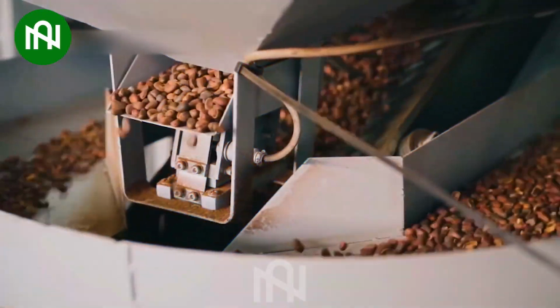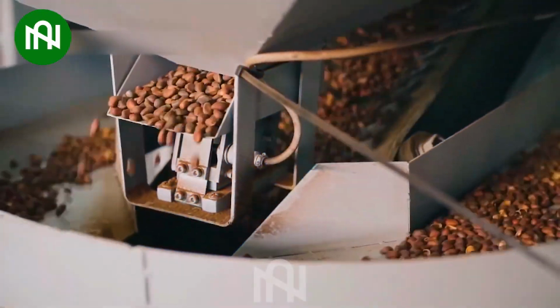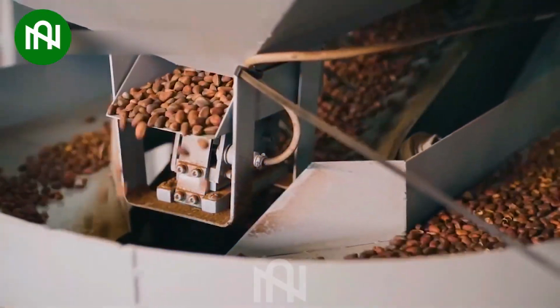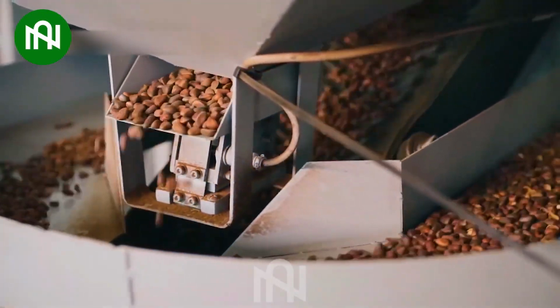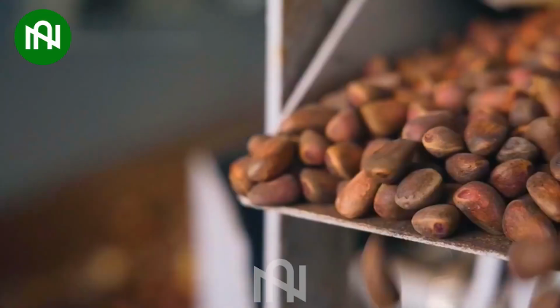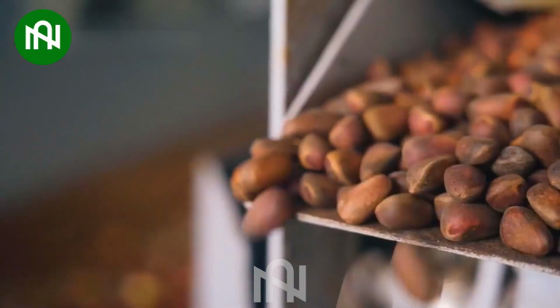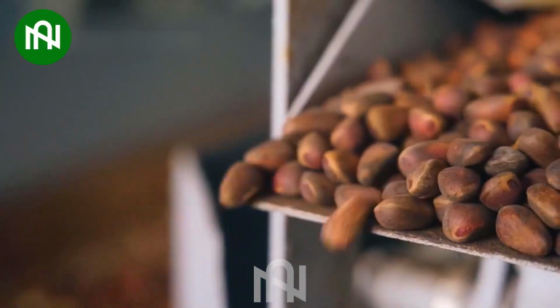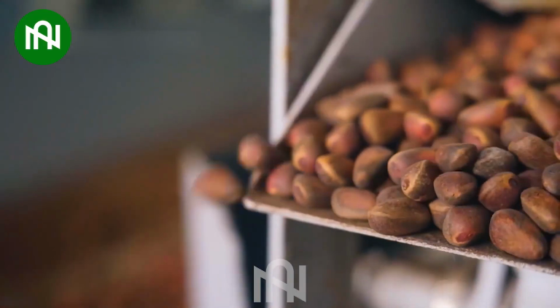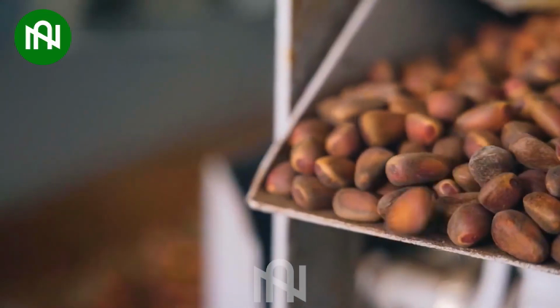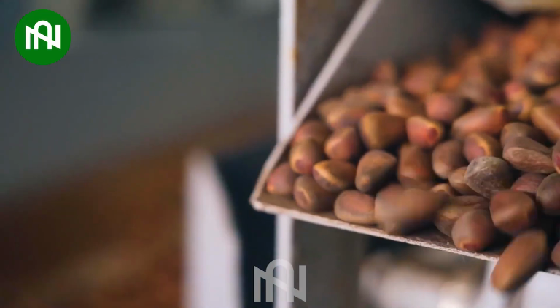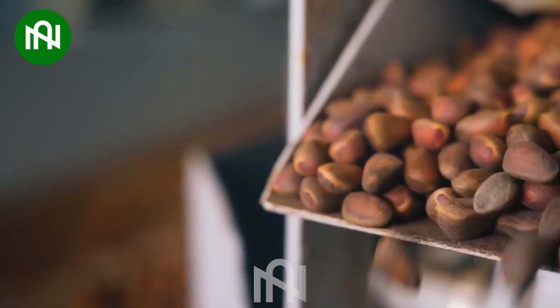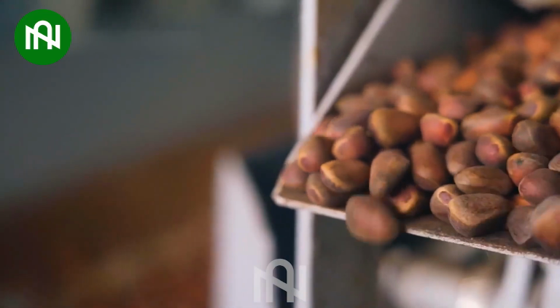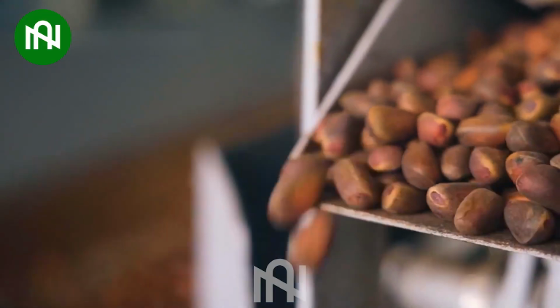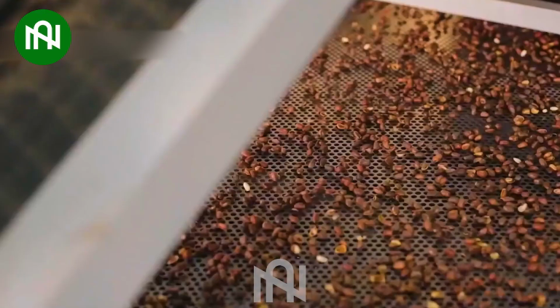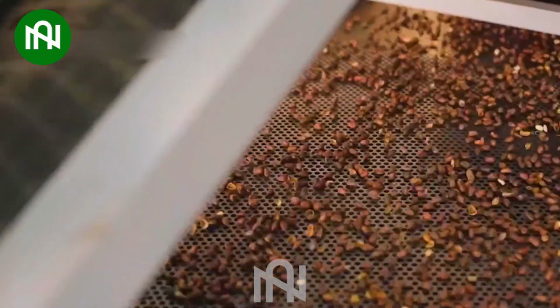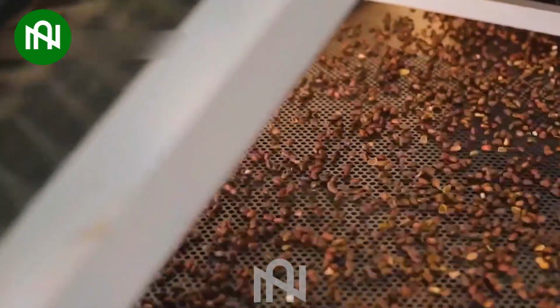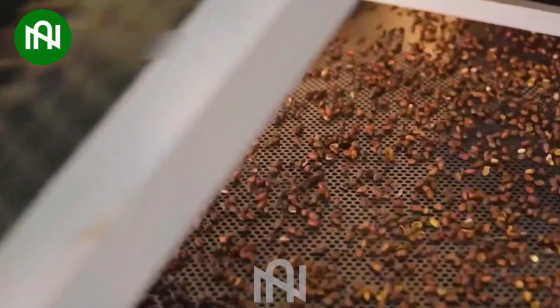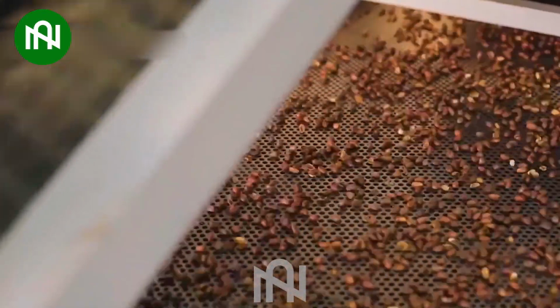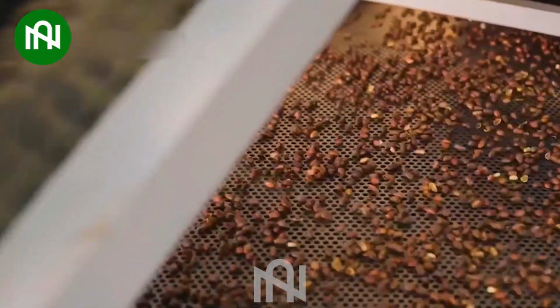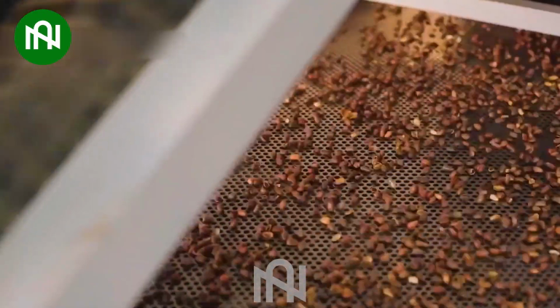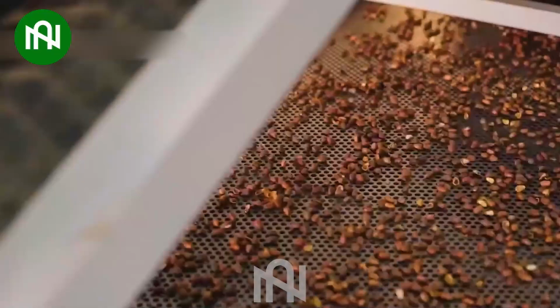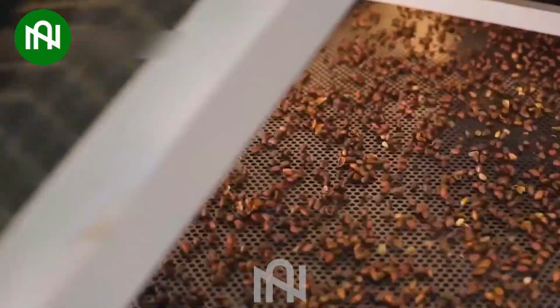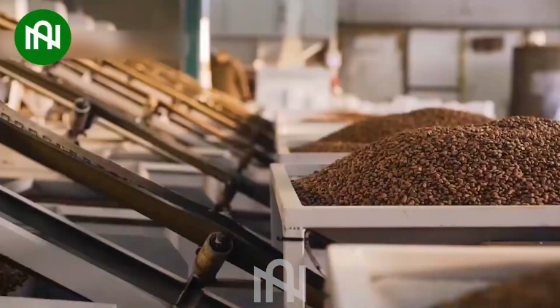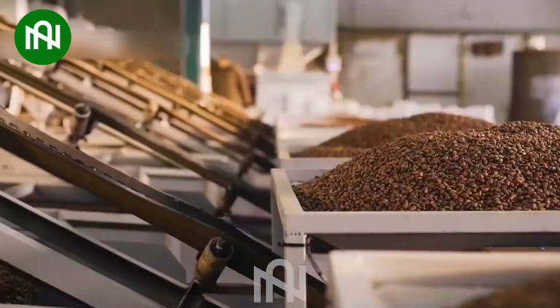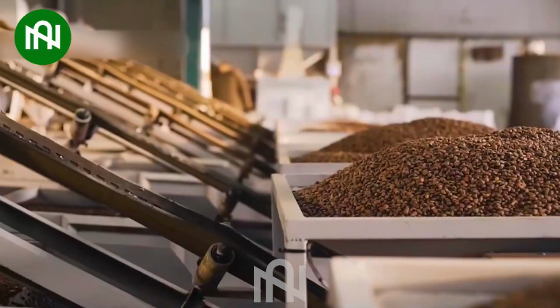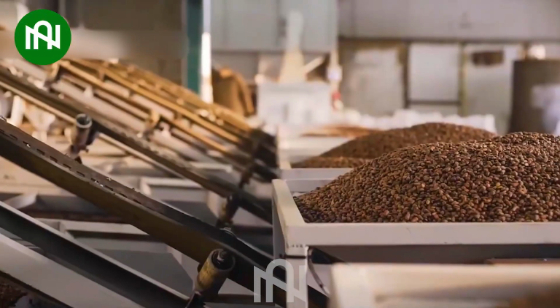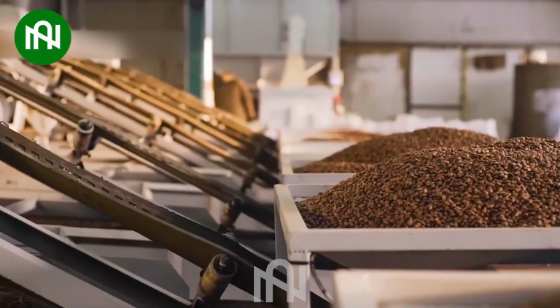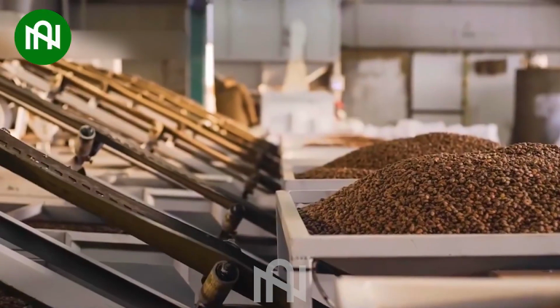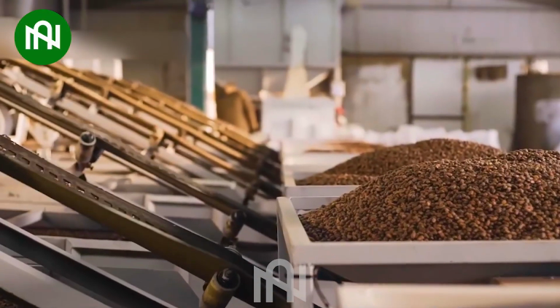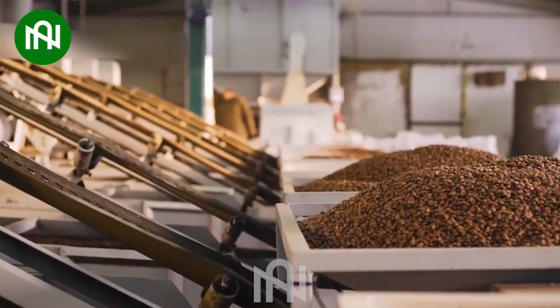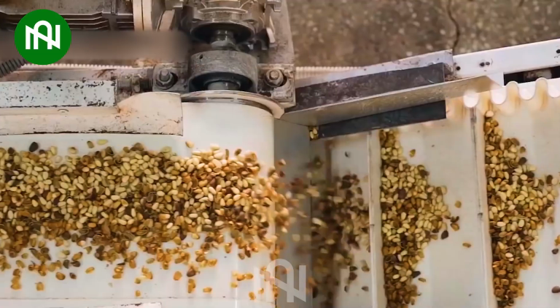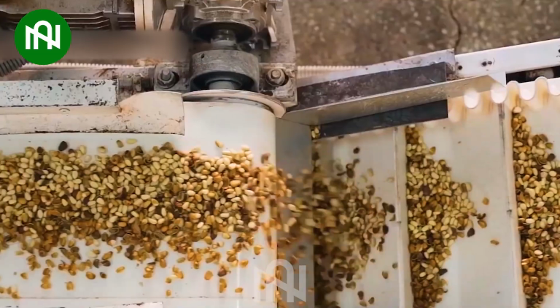This conveyor line efficiently peels the pine seeds, revealing their inner treasures.